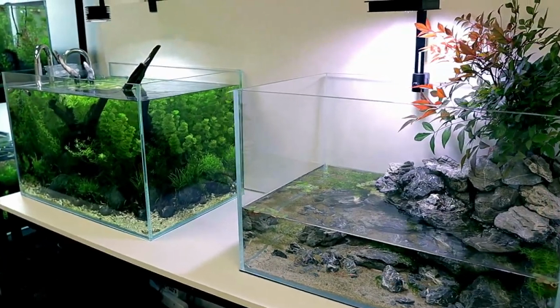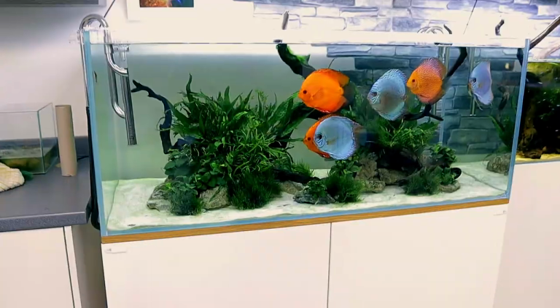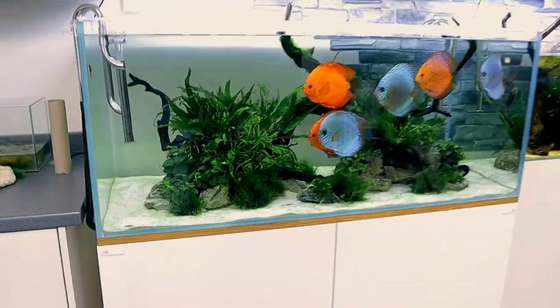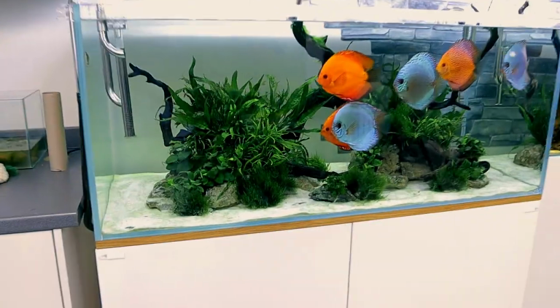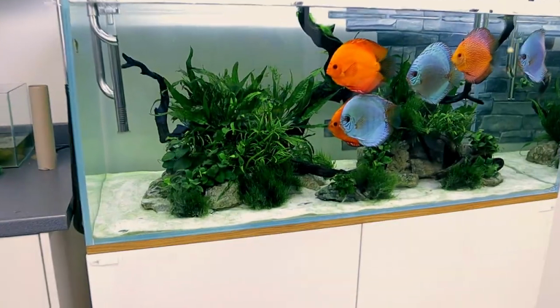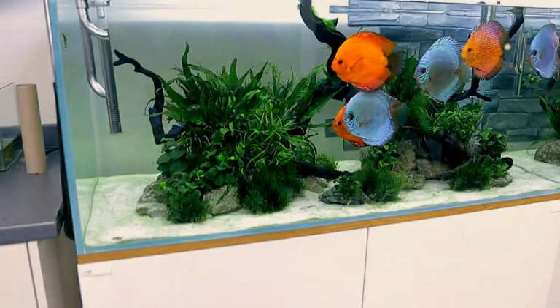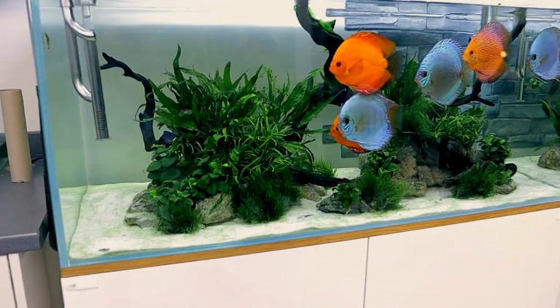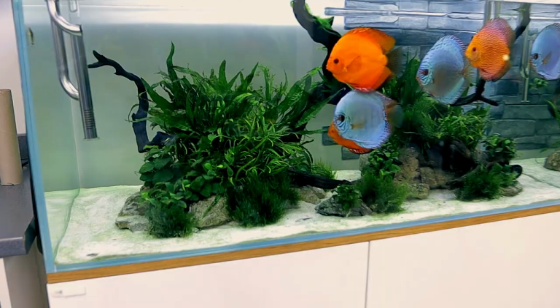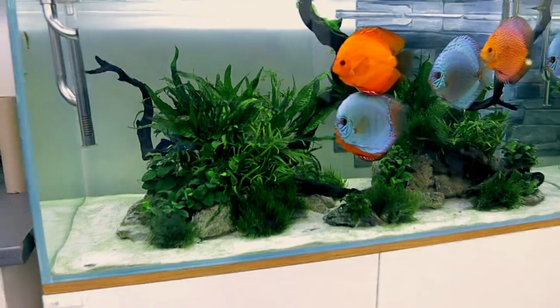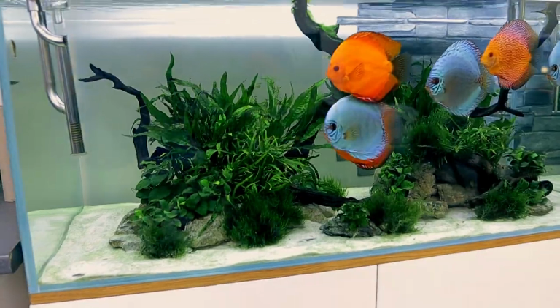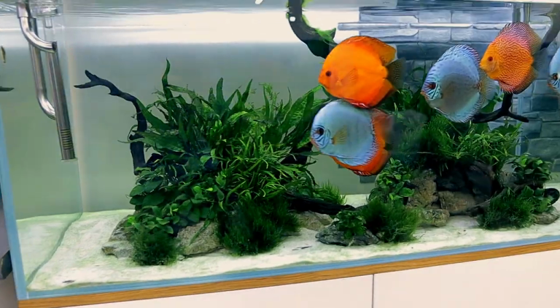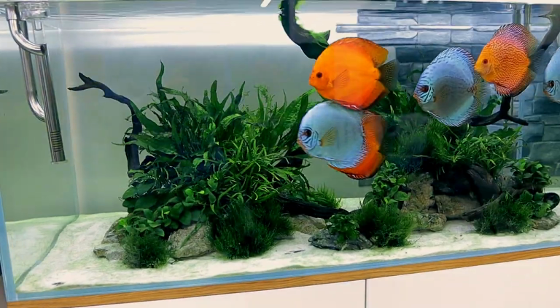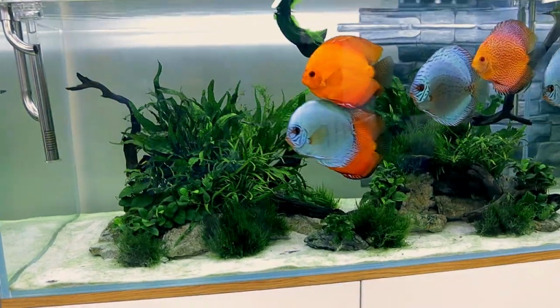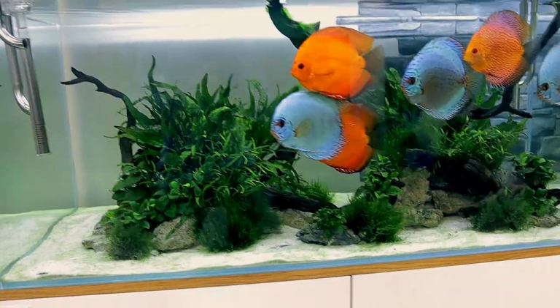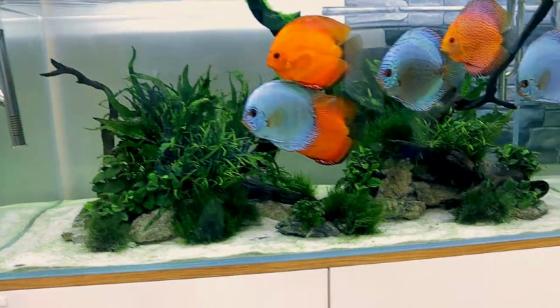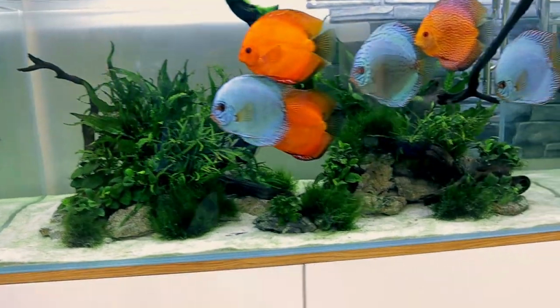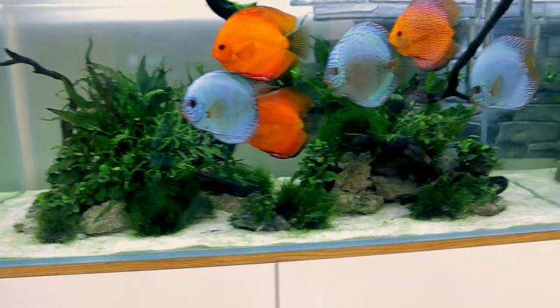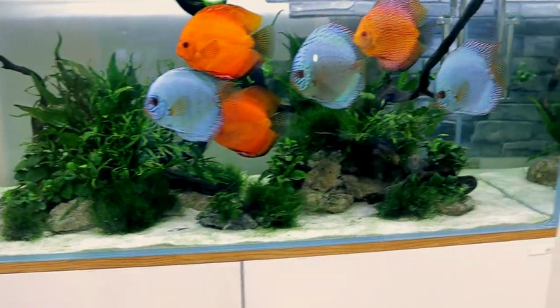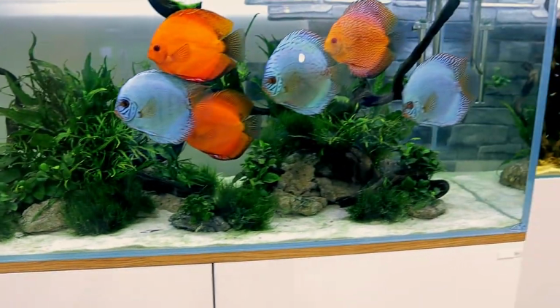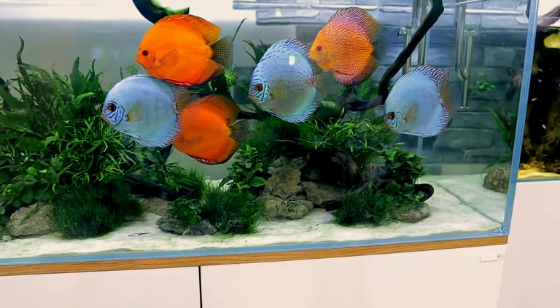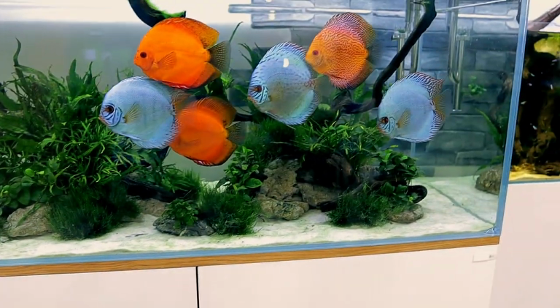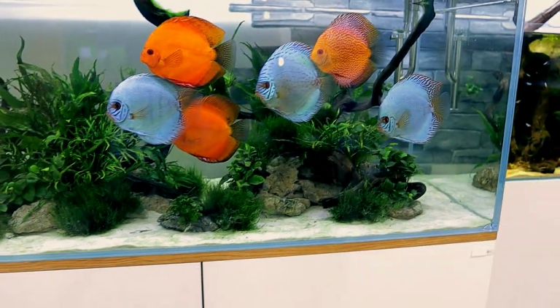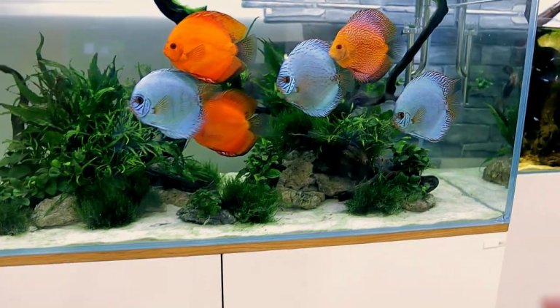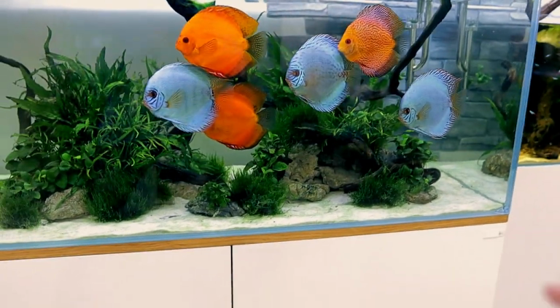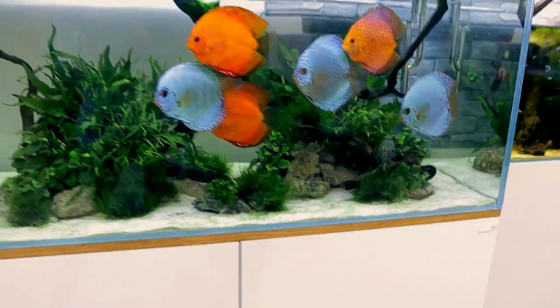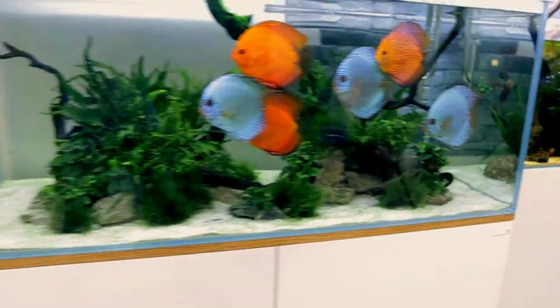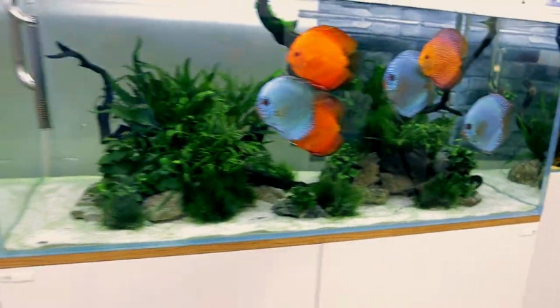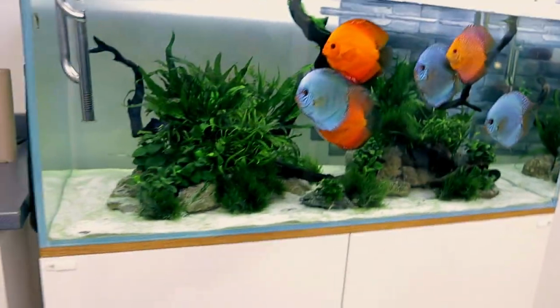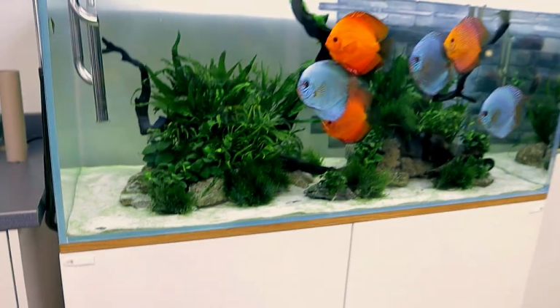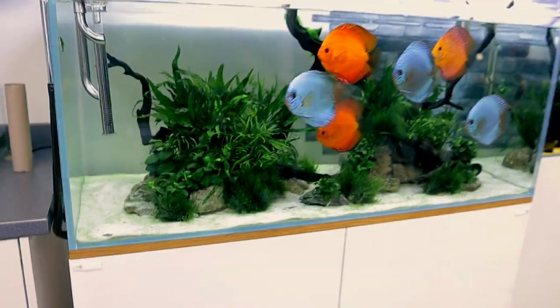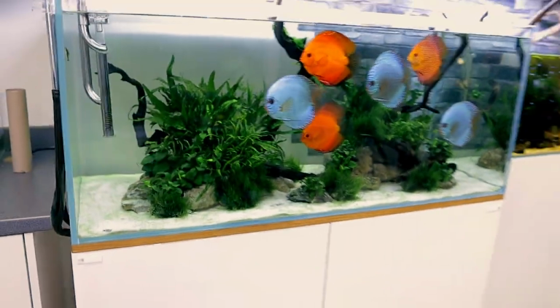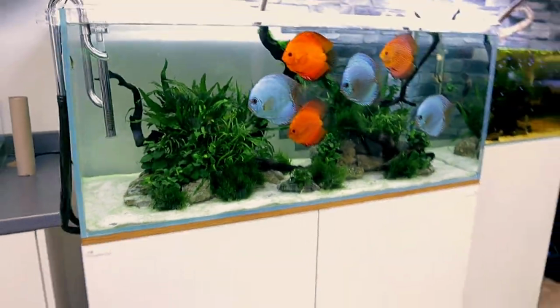Anyway, back over to the discus tank — let's go get ourselves some corydoras to get down on that substrate and stir it all up.